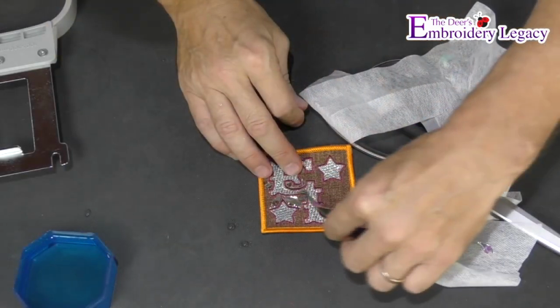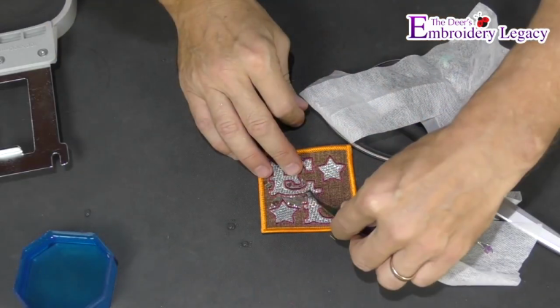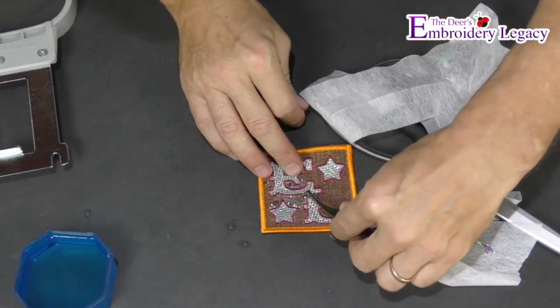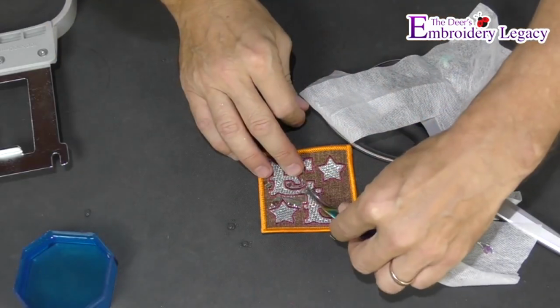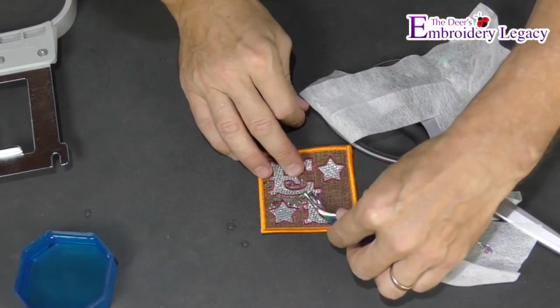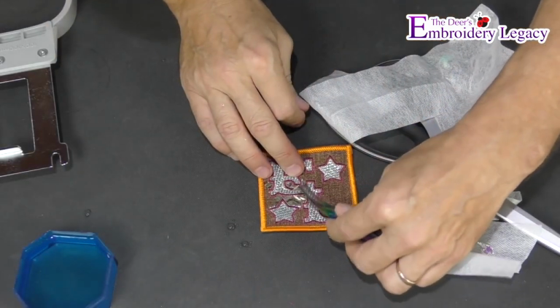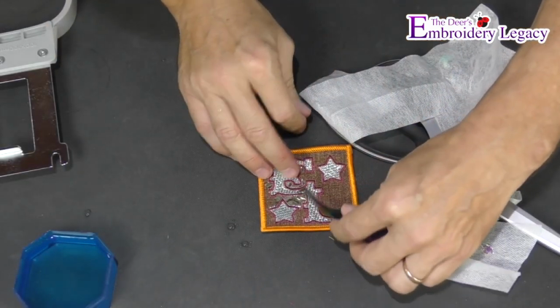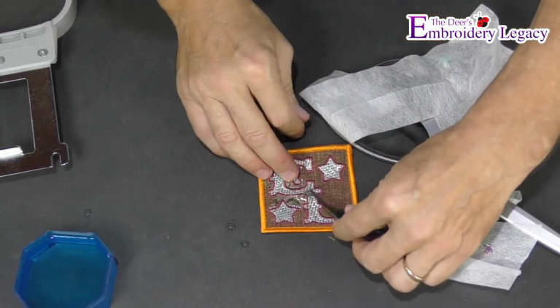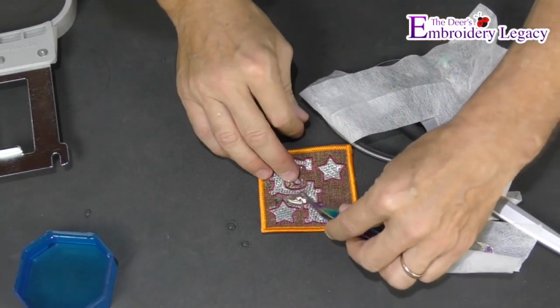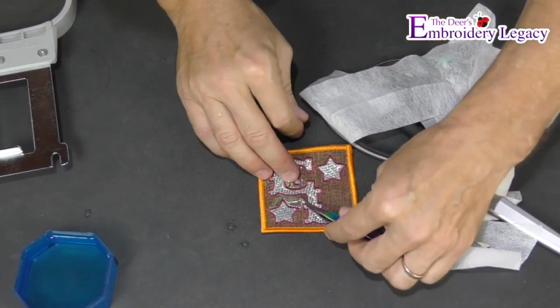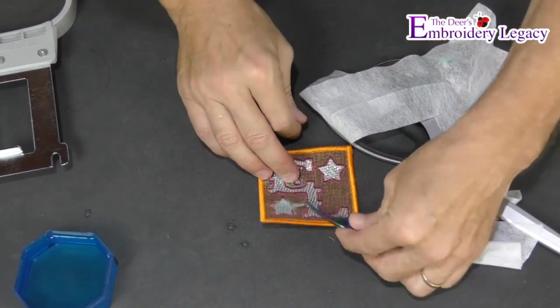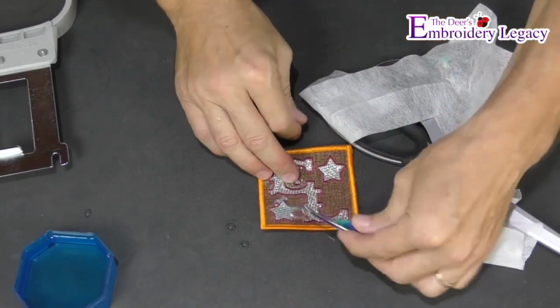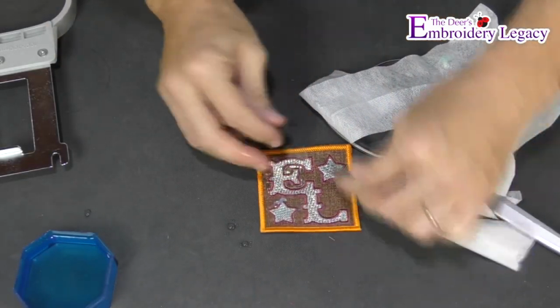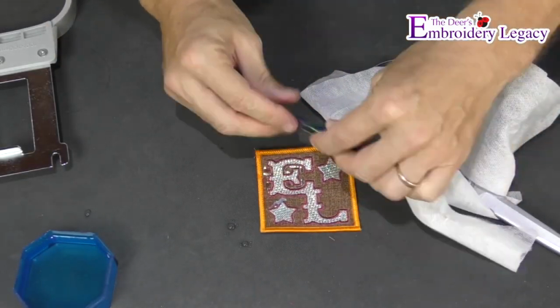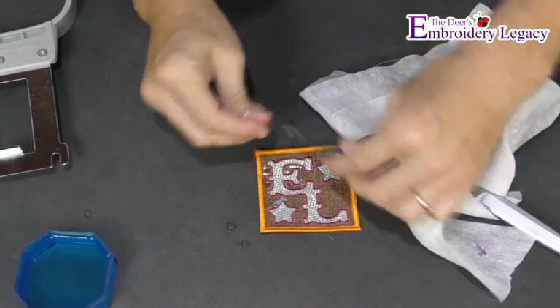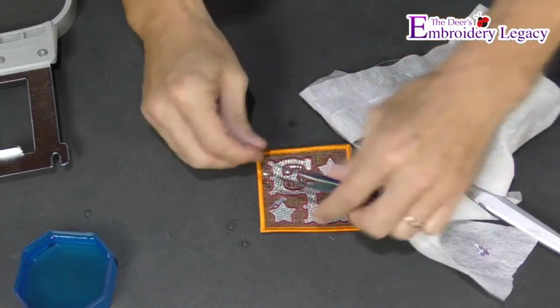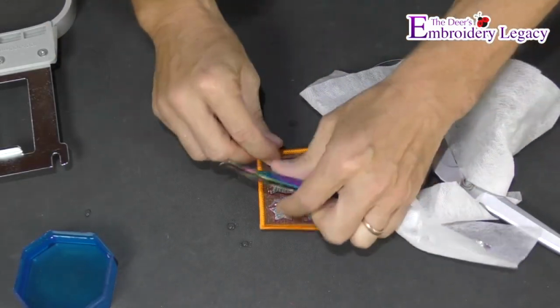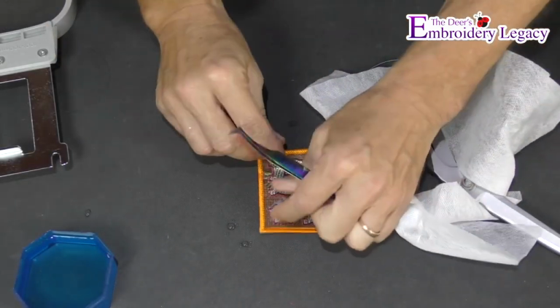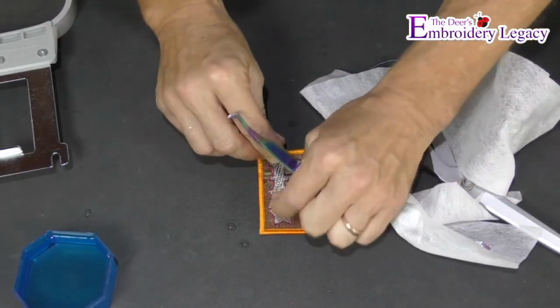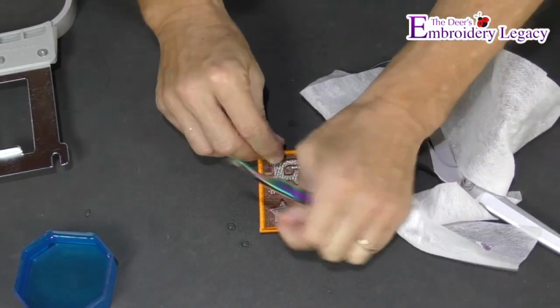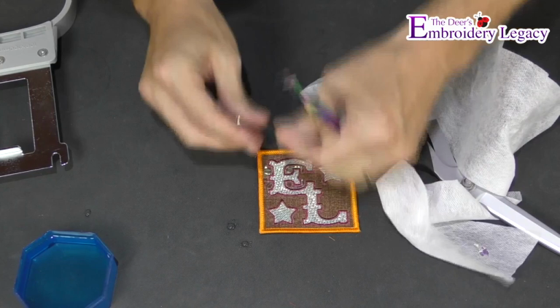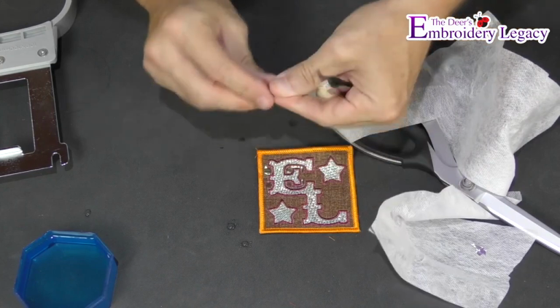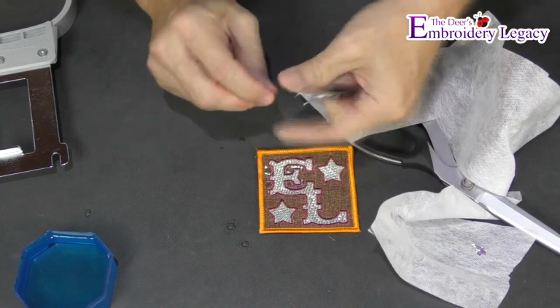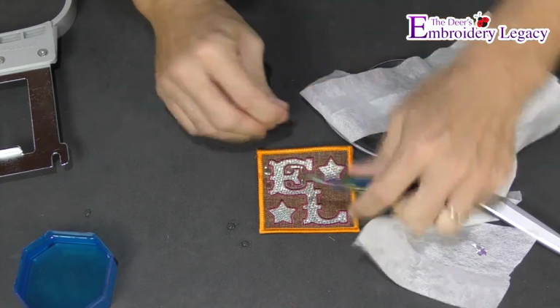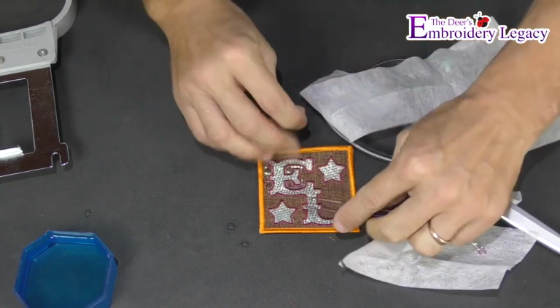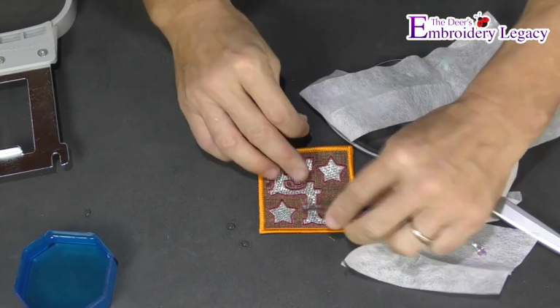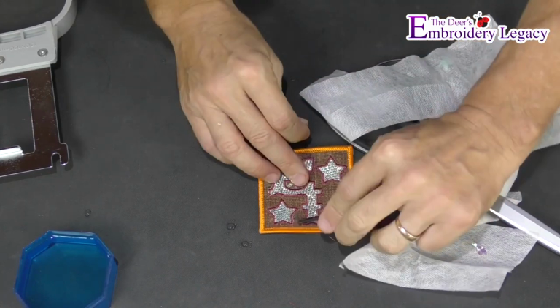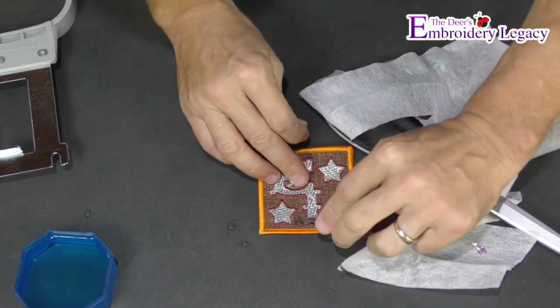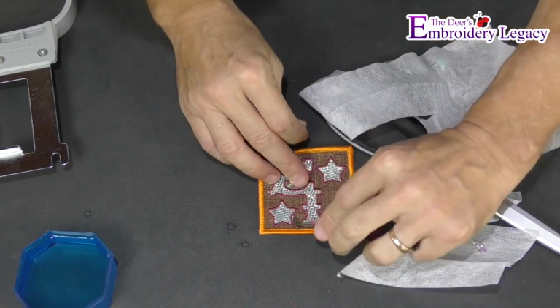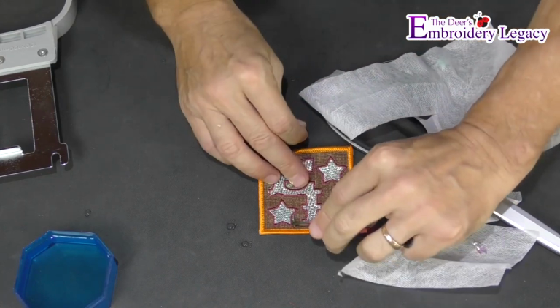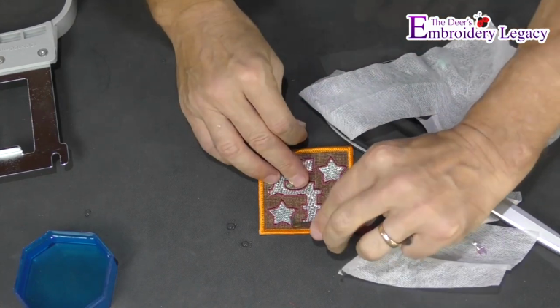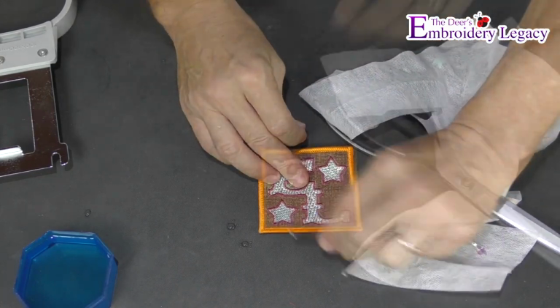Then feel free to use a pair of tweezers or a pick to remove any excess mylar that is stuck in the crevices of the design.